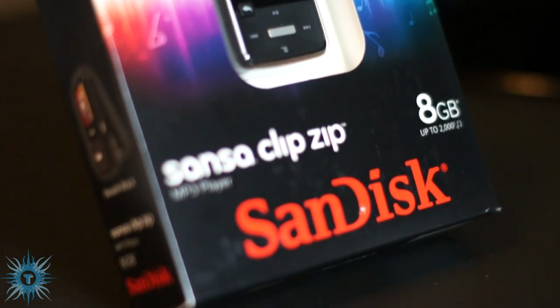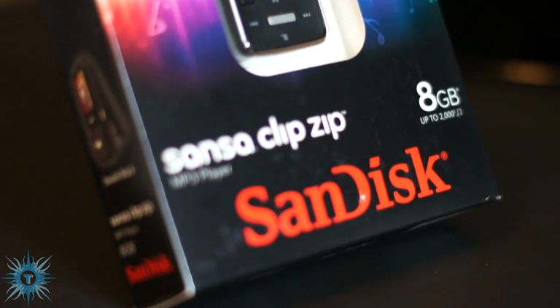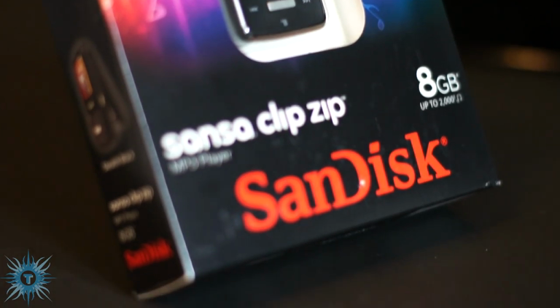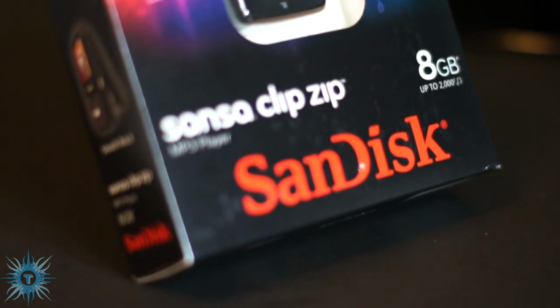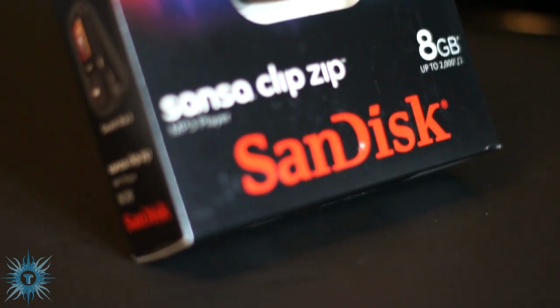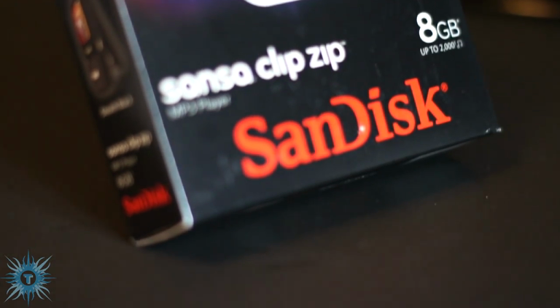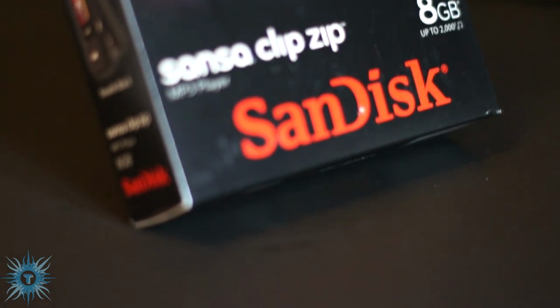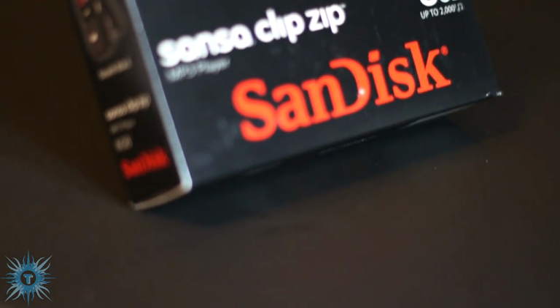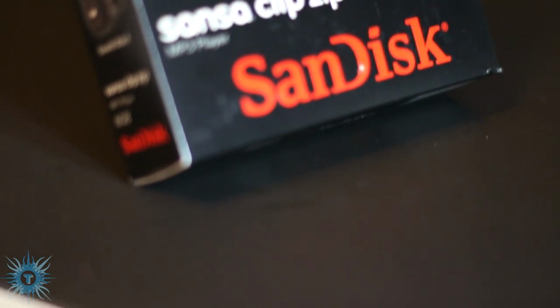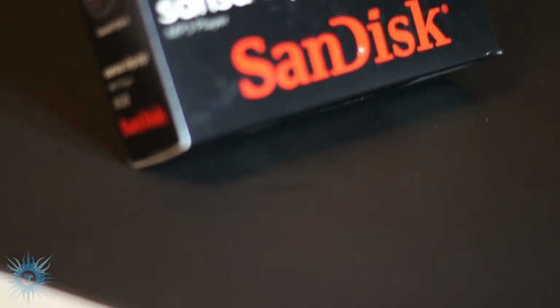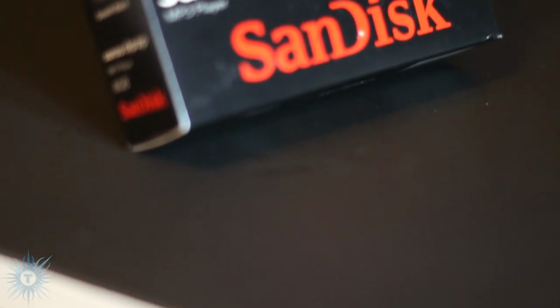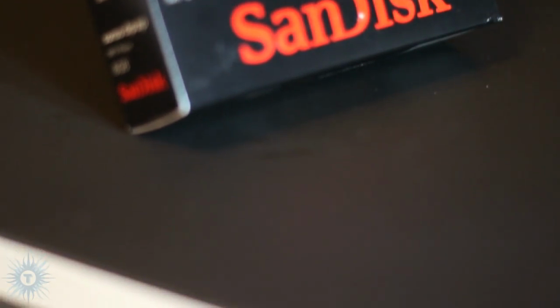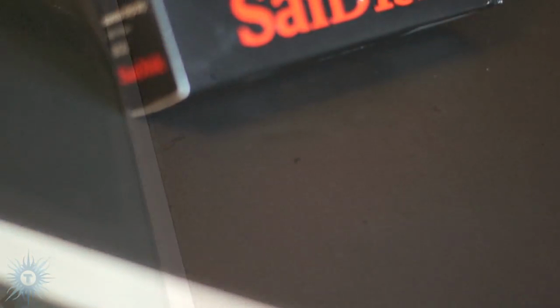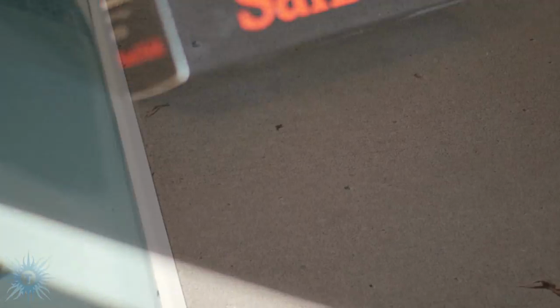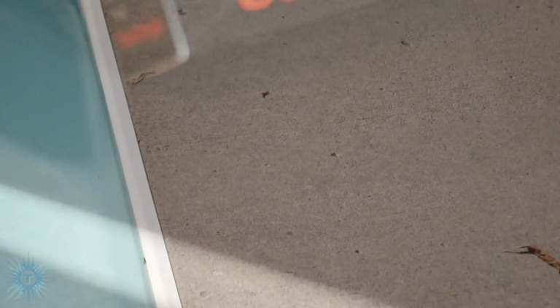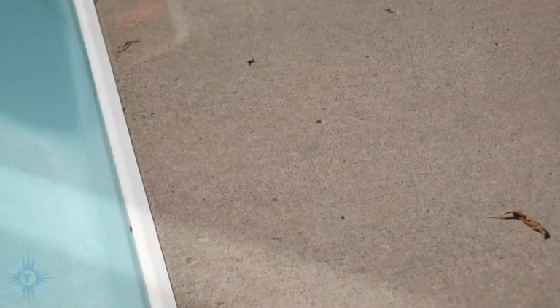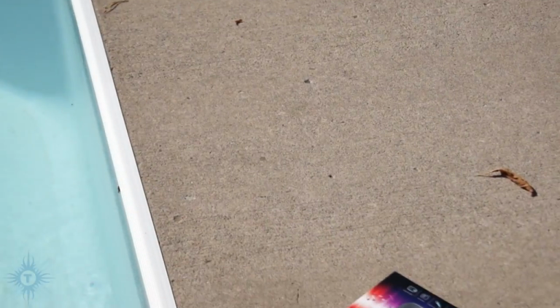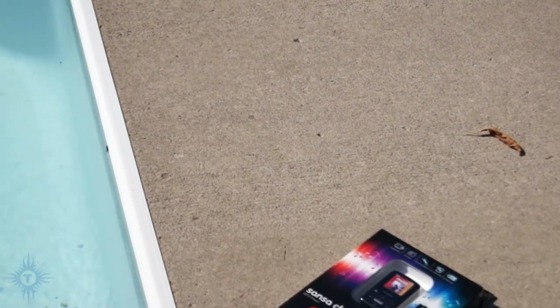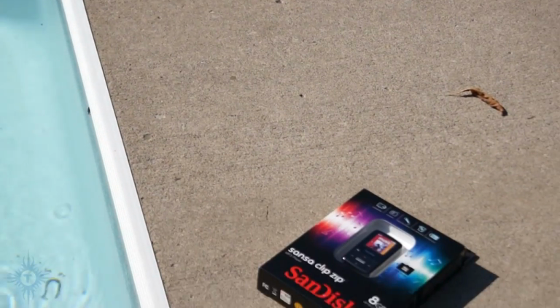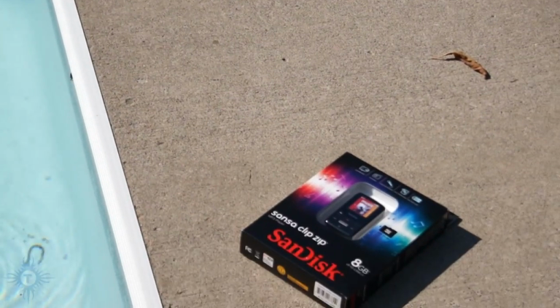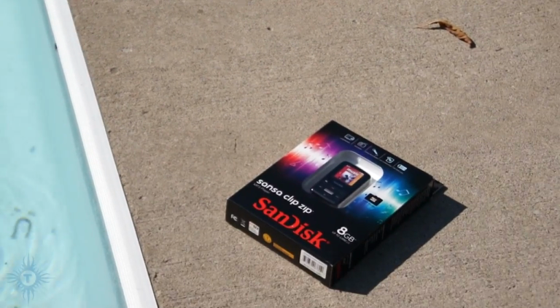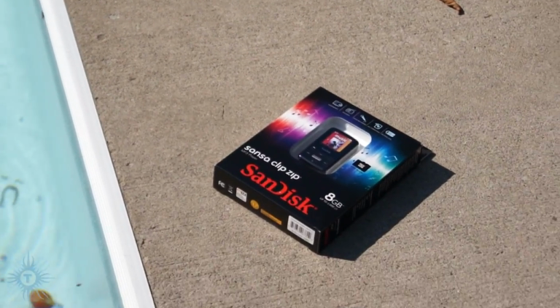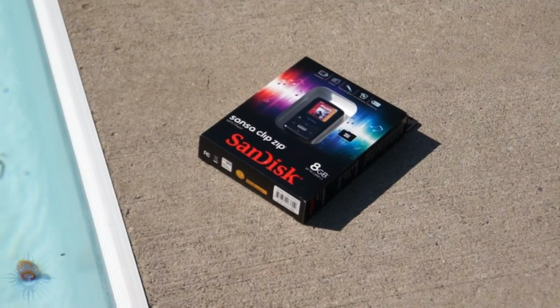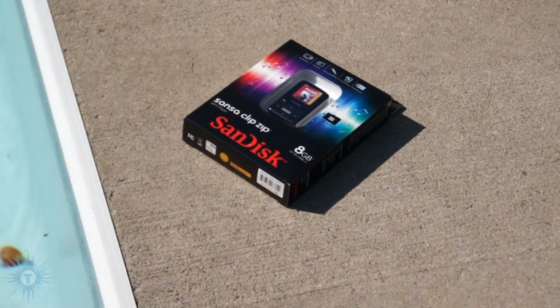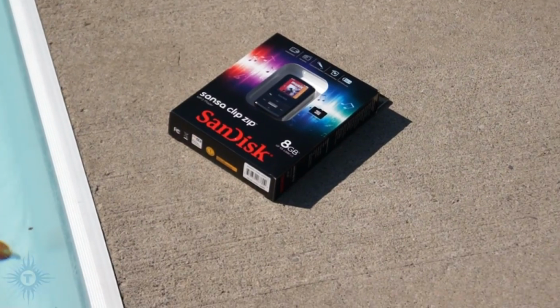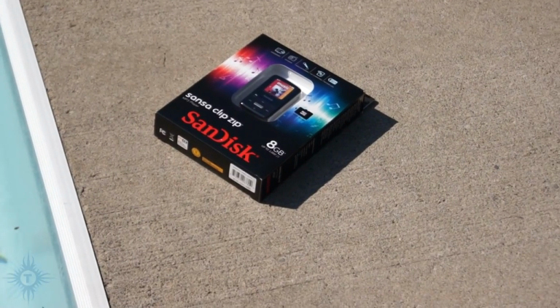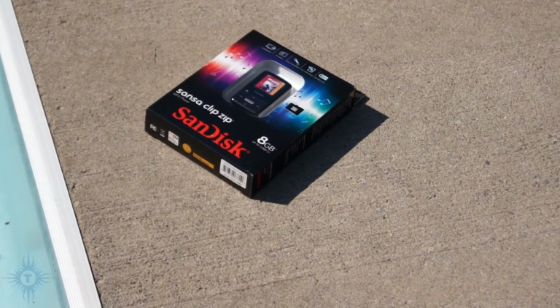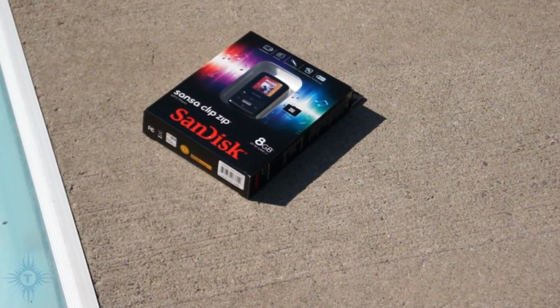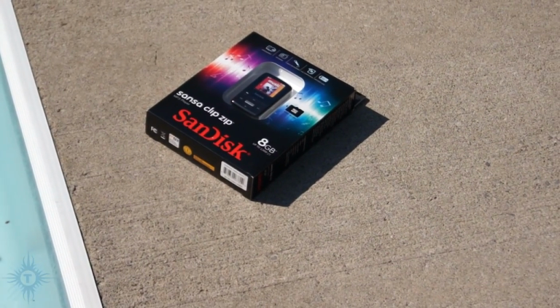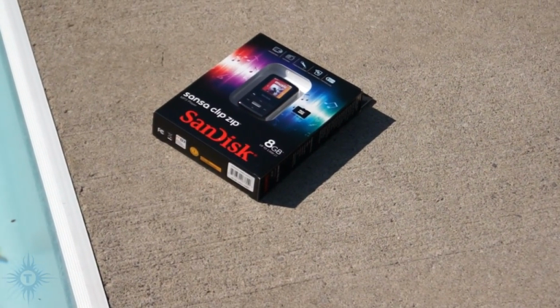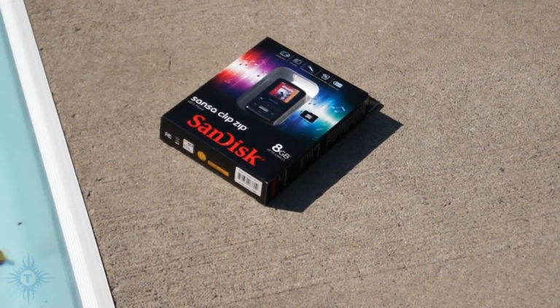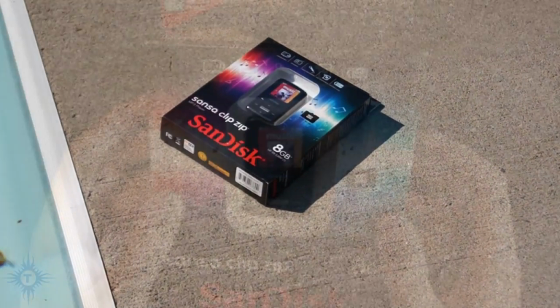Also, at the time the Zip was almost half the price, so that's a plus. But even if the Nano was the same price, I still probably would have picked the ClipZip.